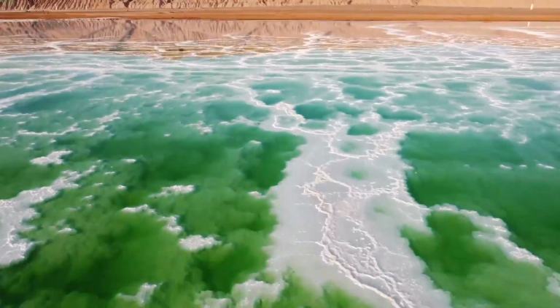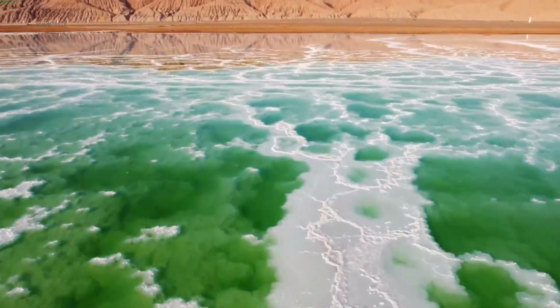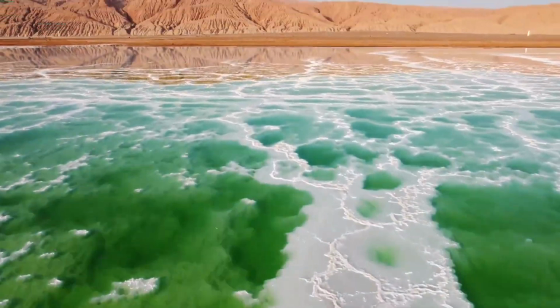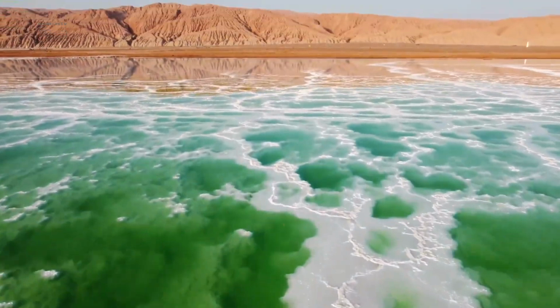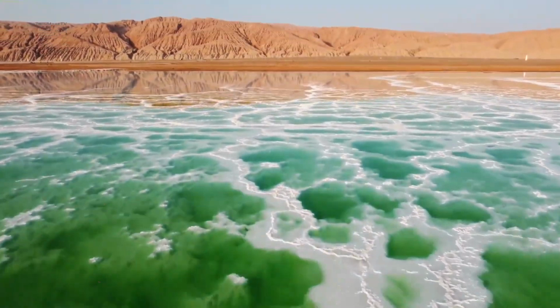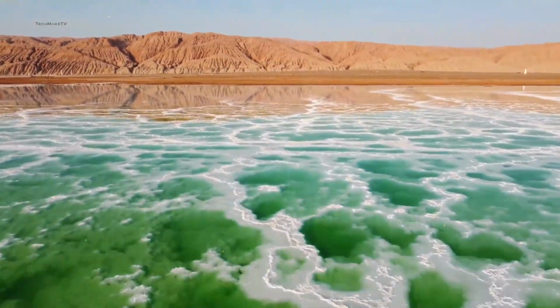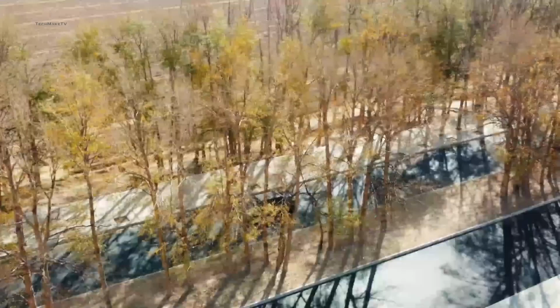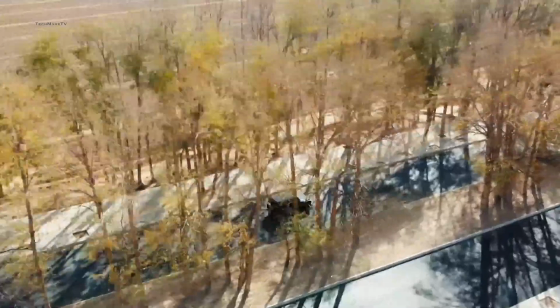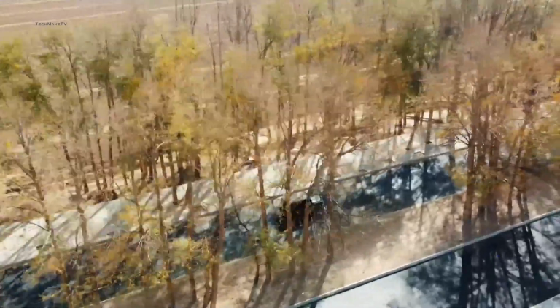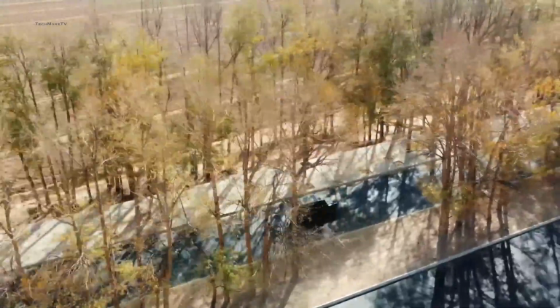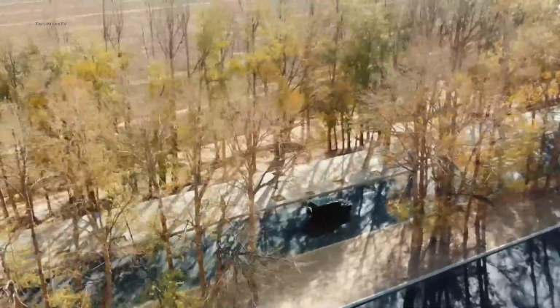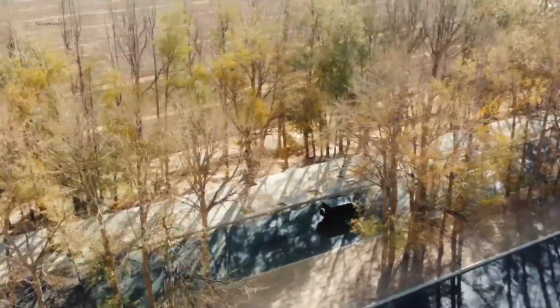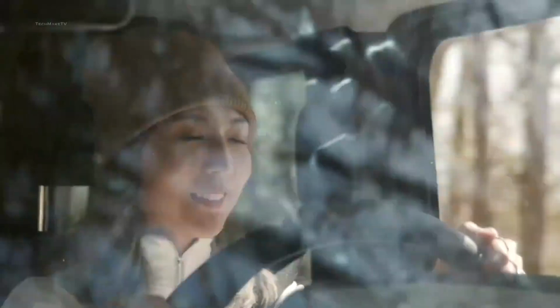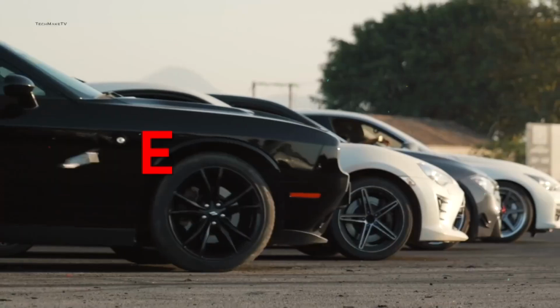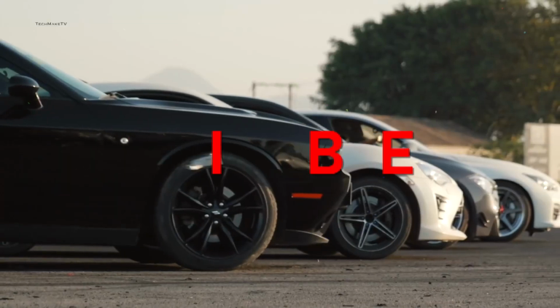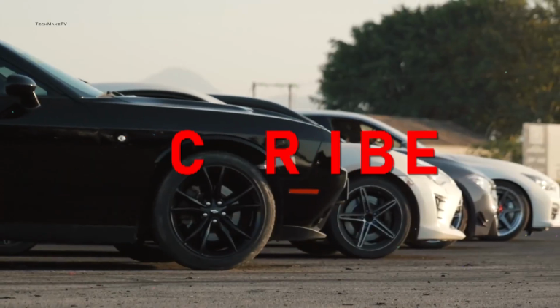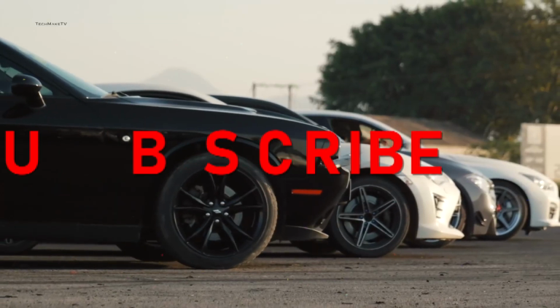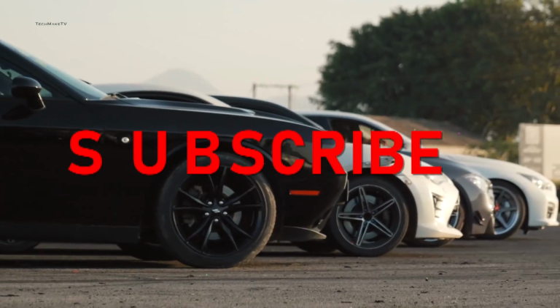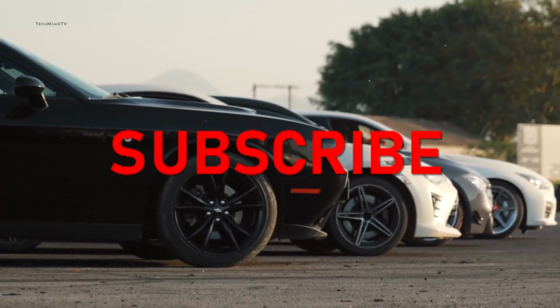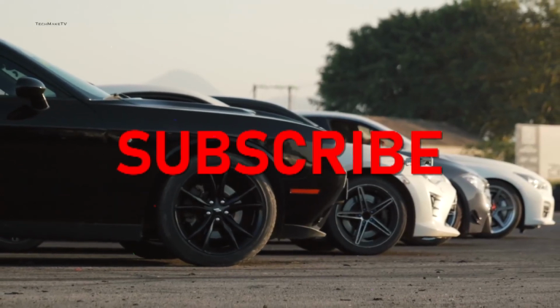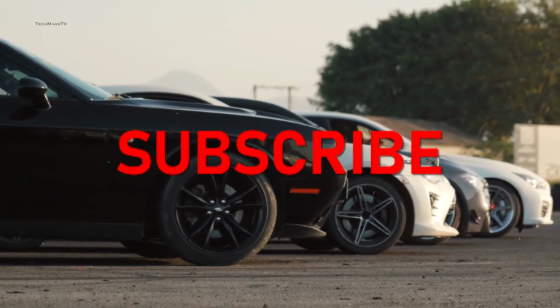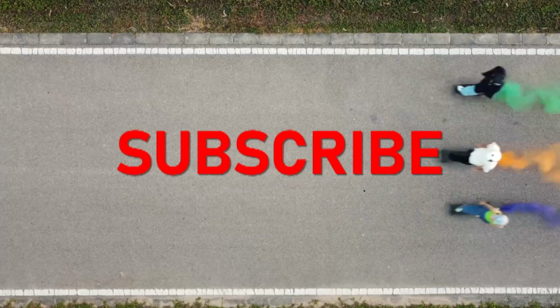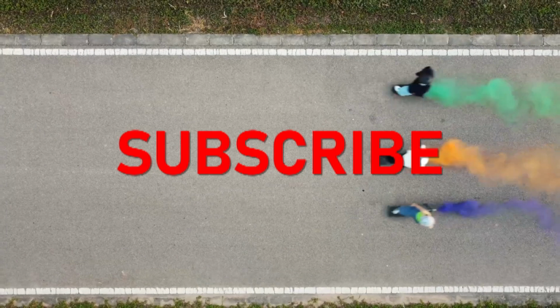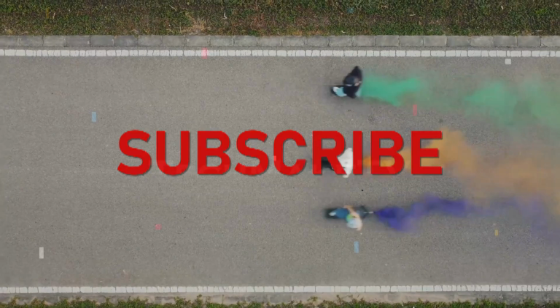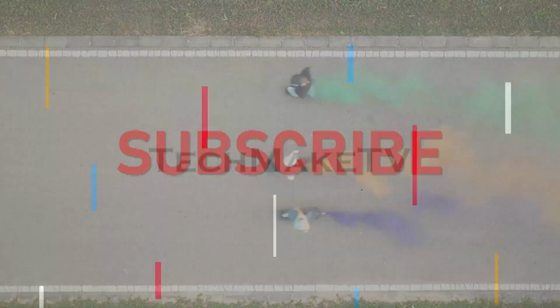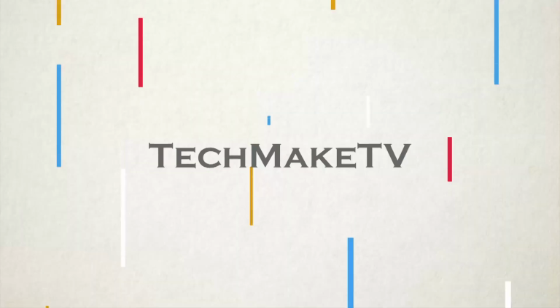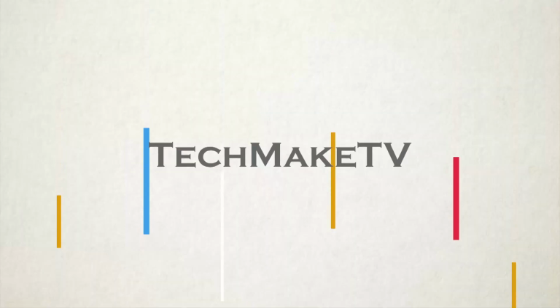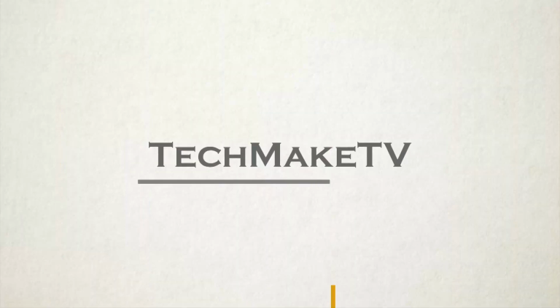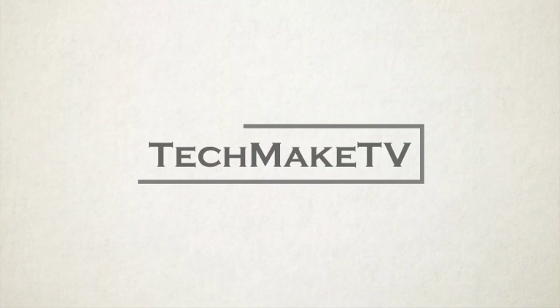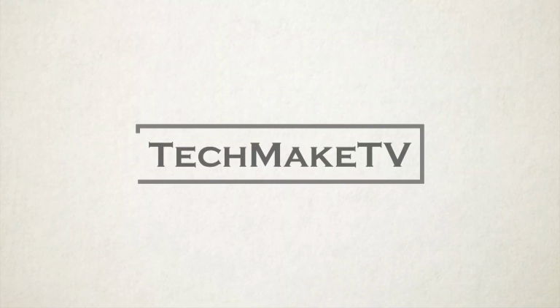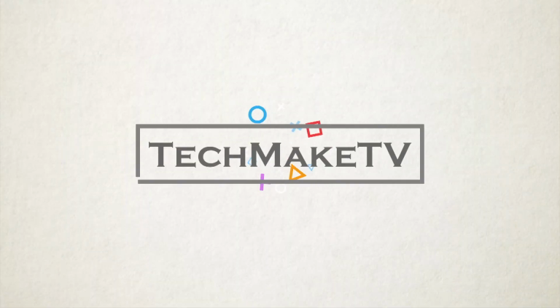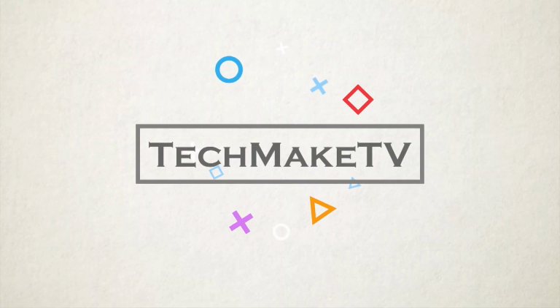So stay tuned, enjoy the specs, and don't forget to subscribe if you want all the latest tech news ahead of time.